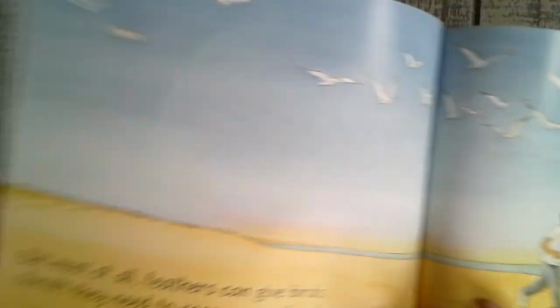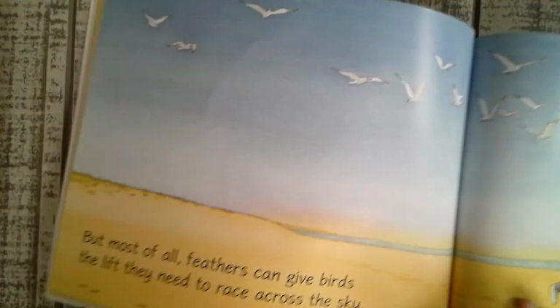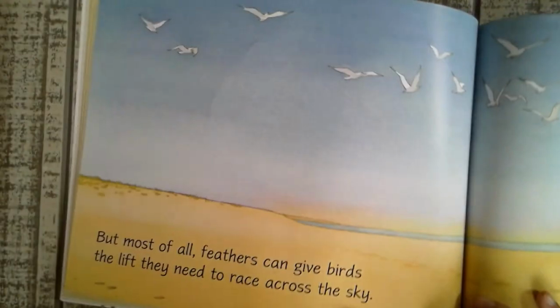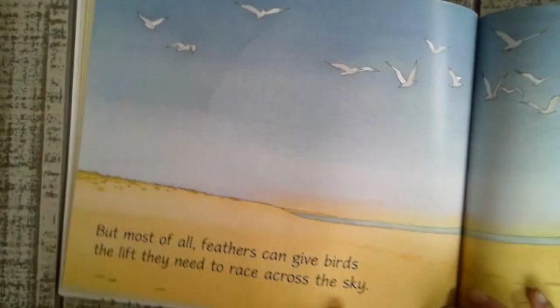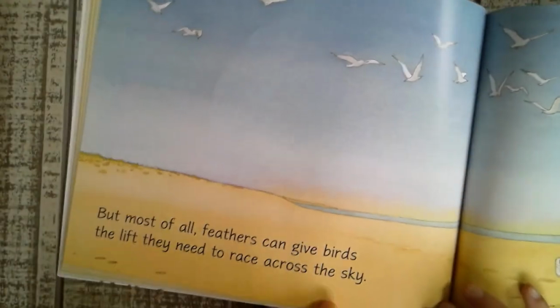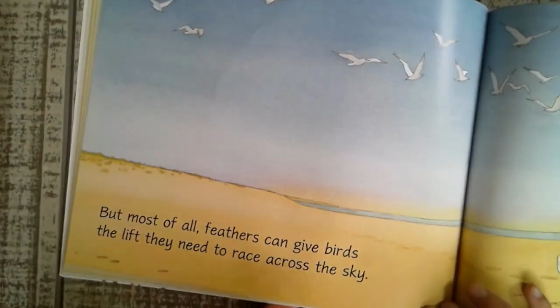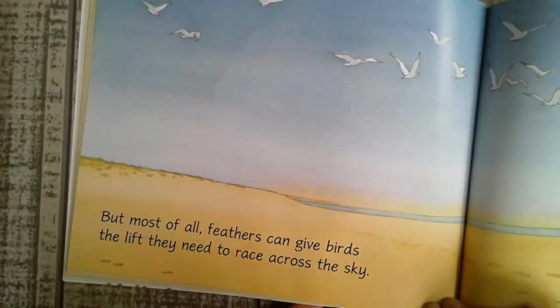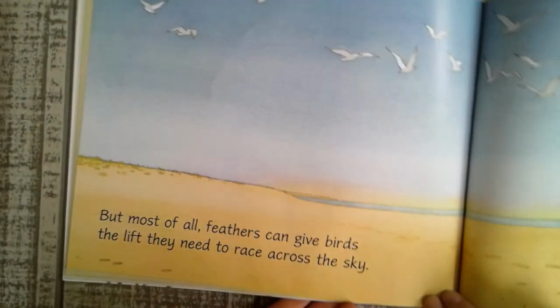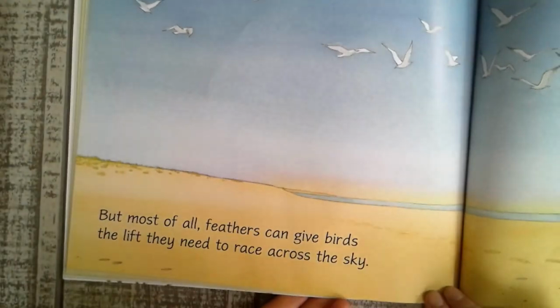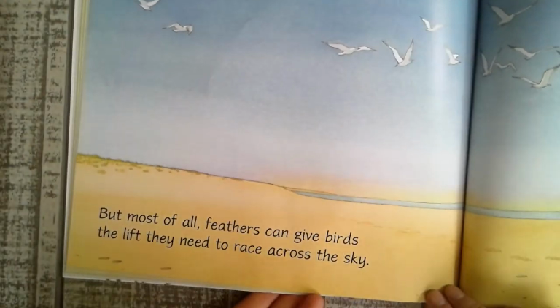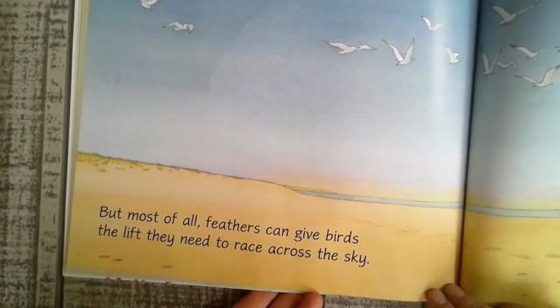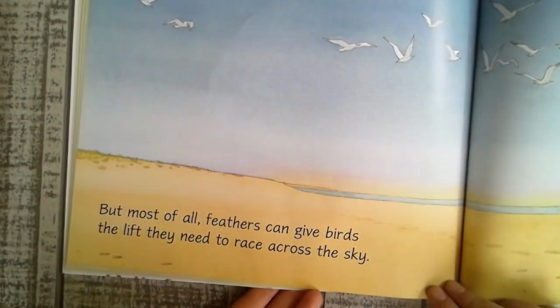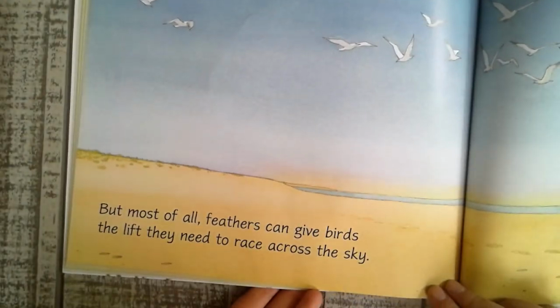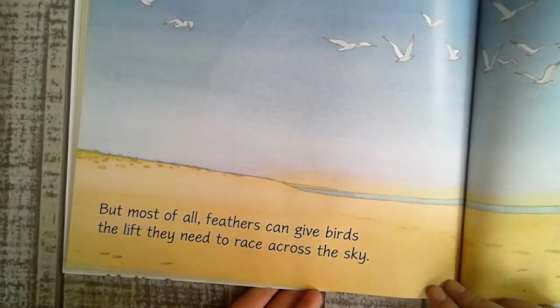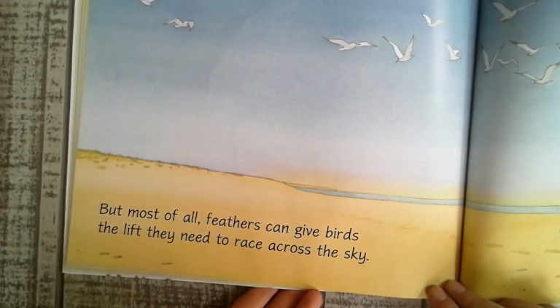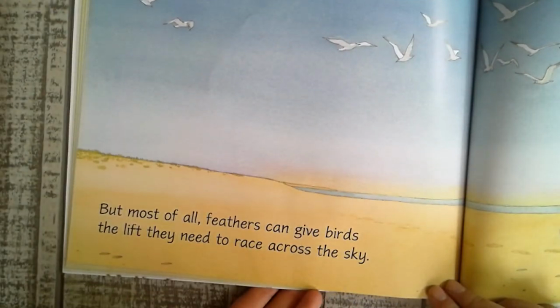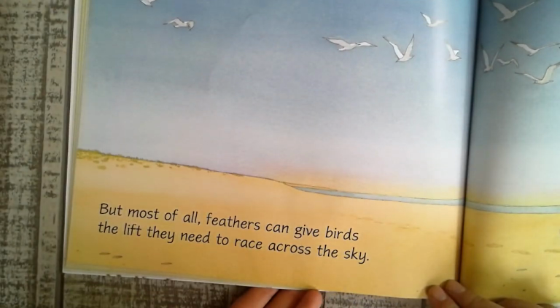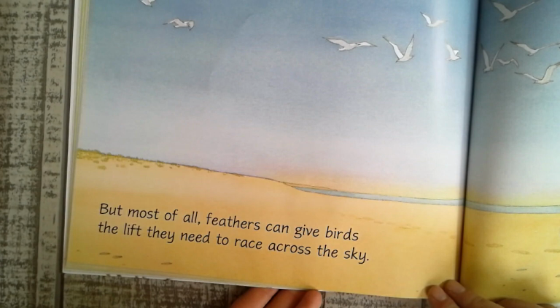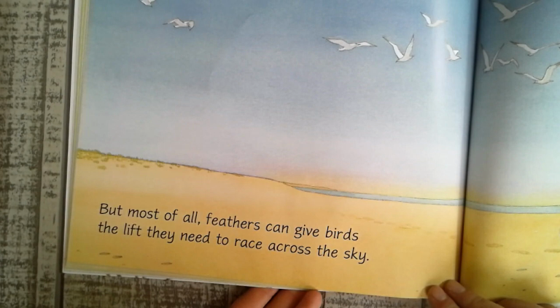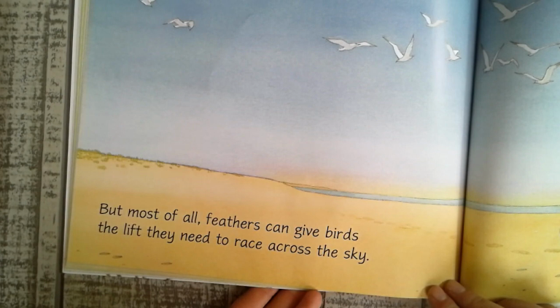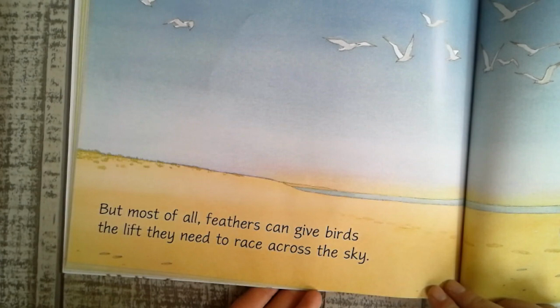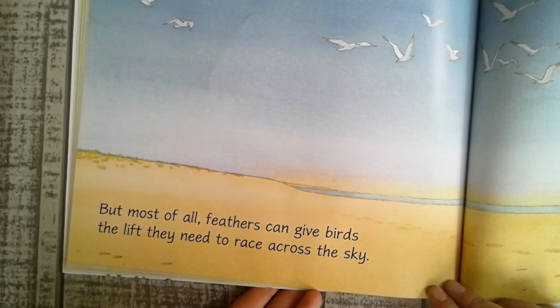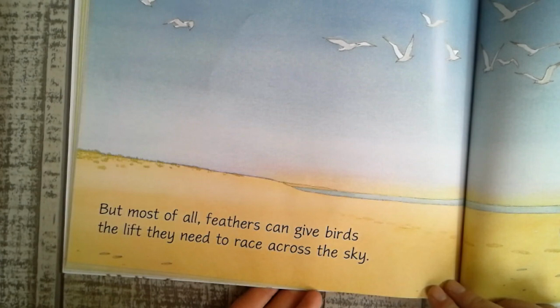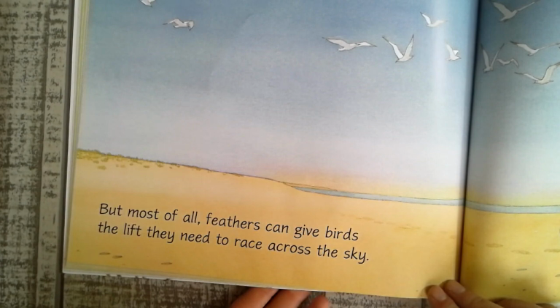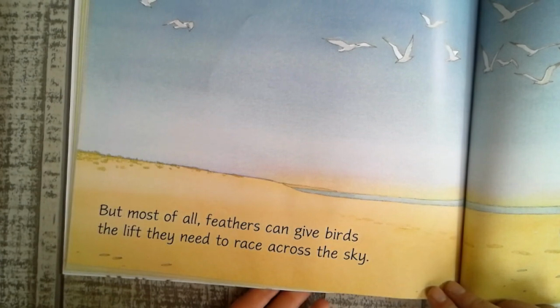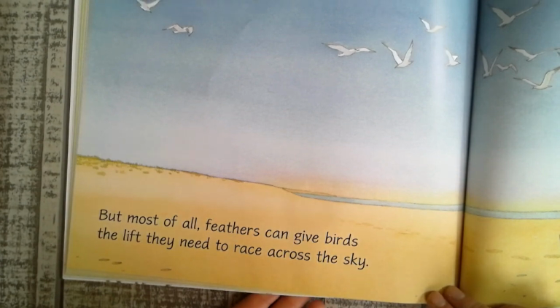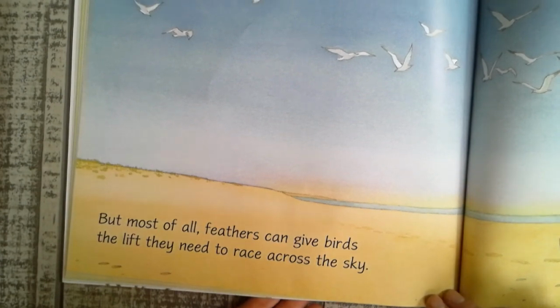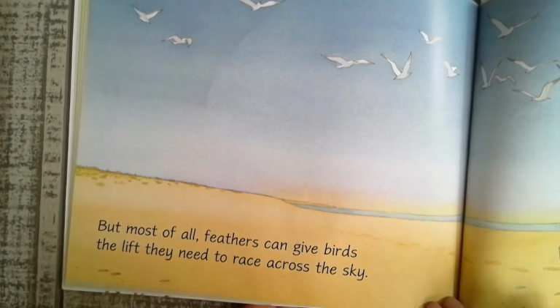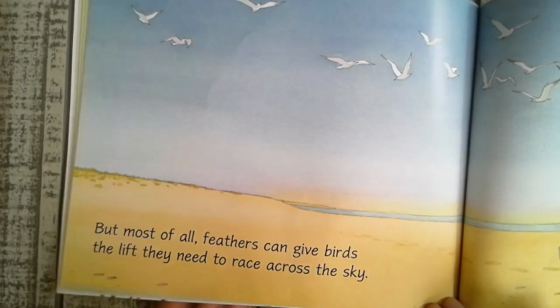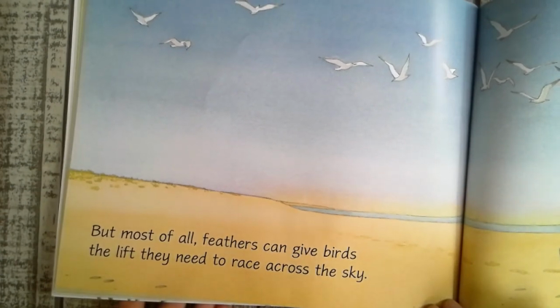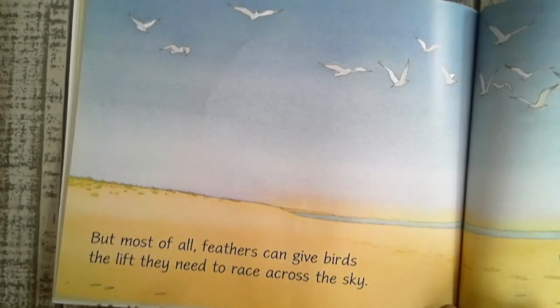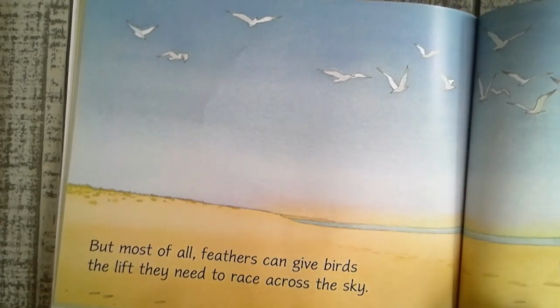But most of all, feathers can give birds the lift they need to race across the sky.